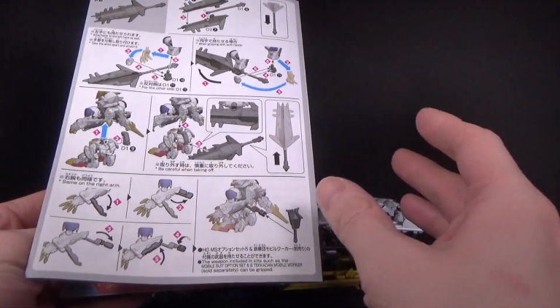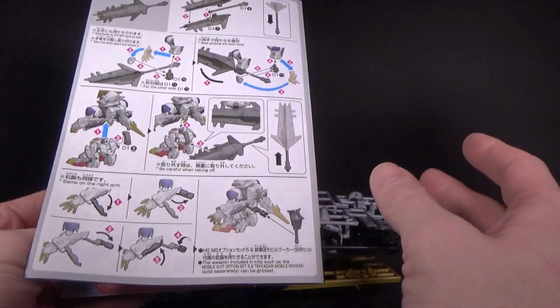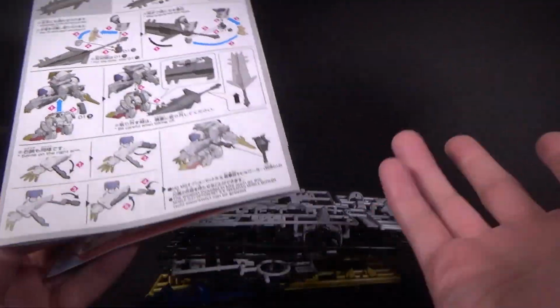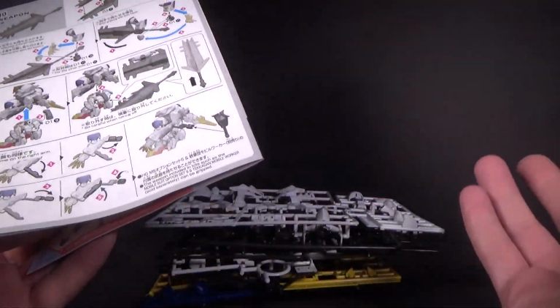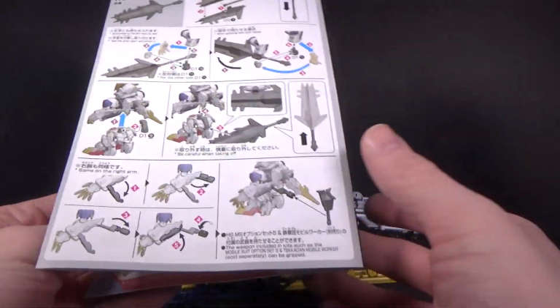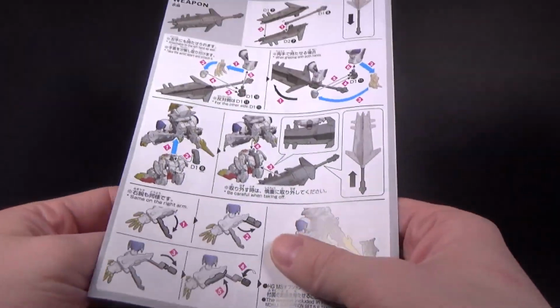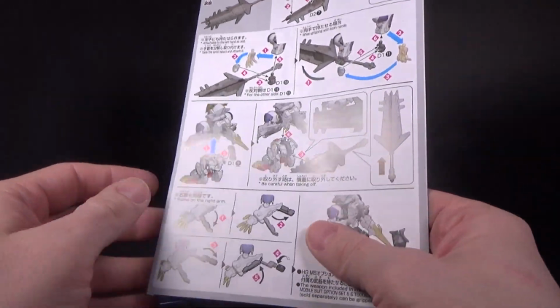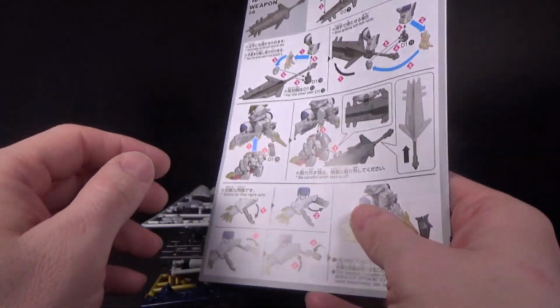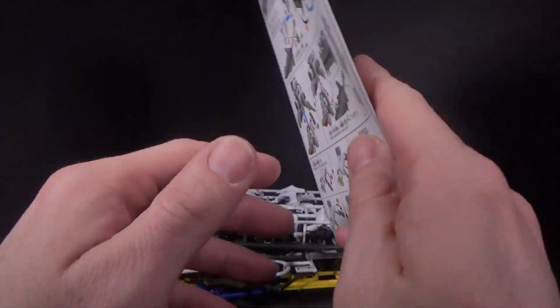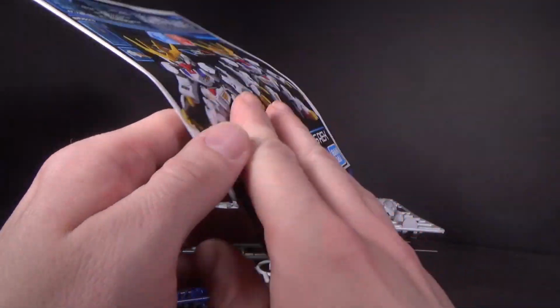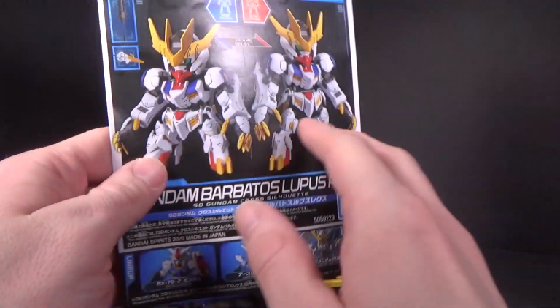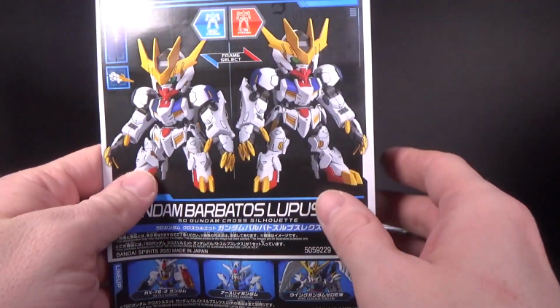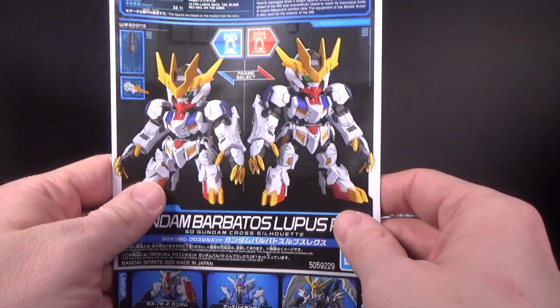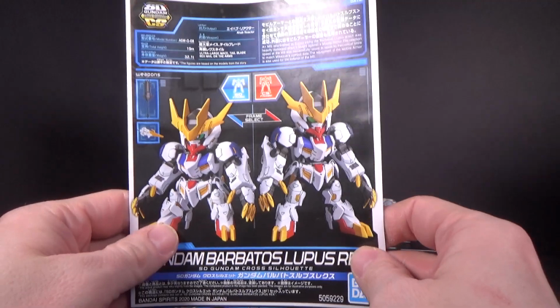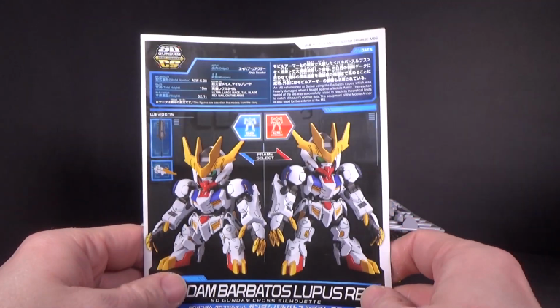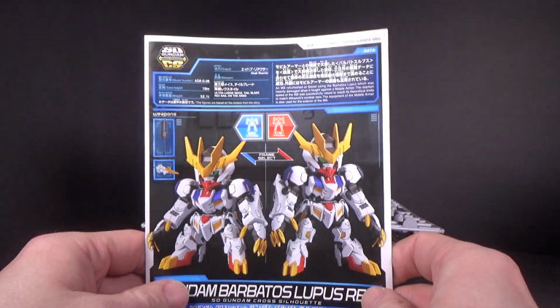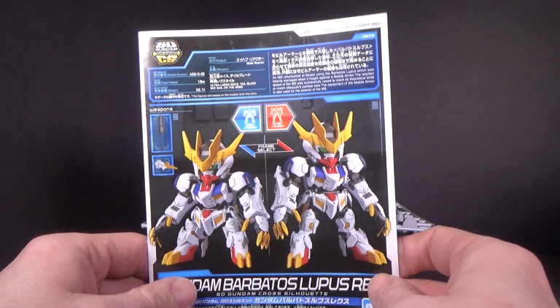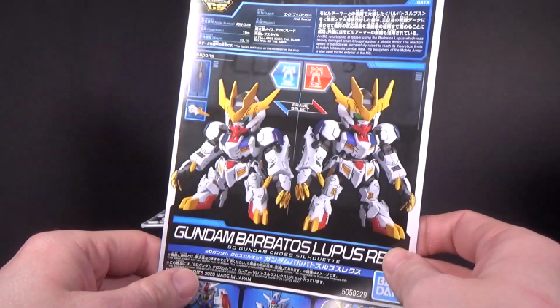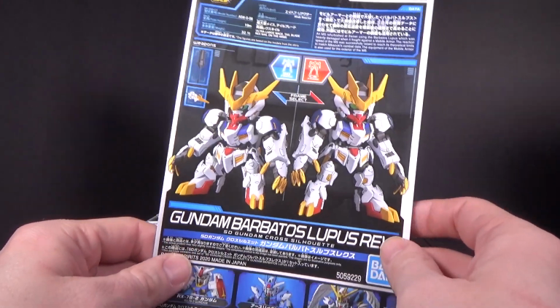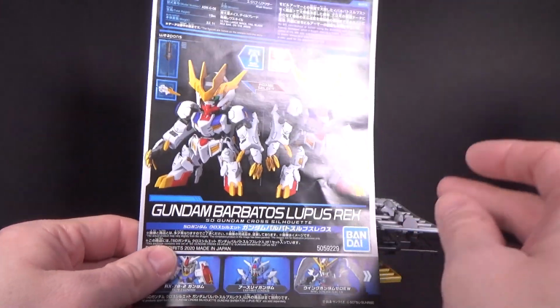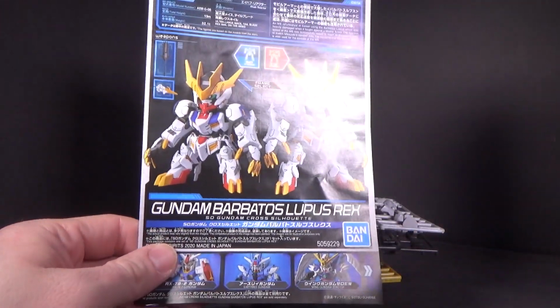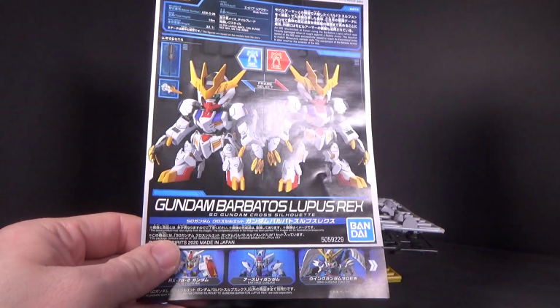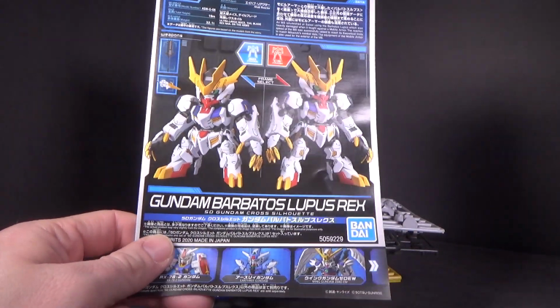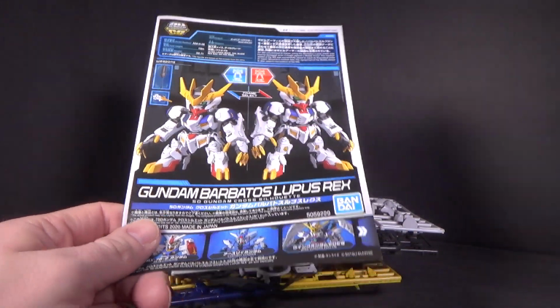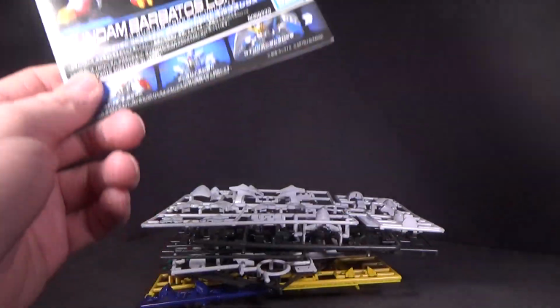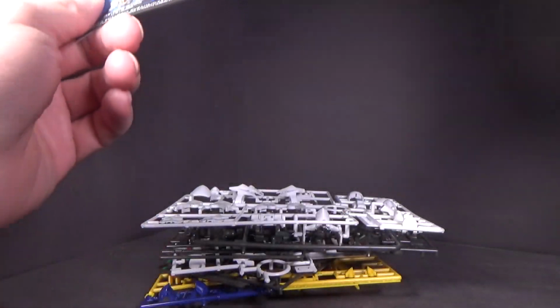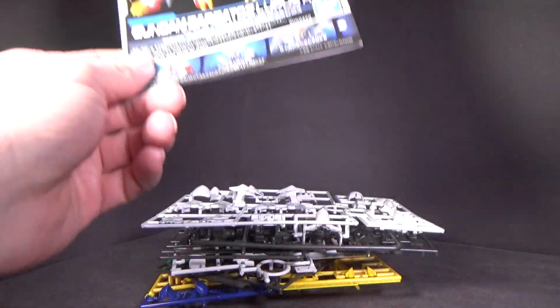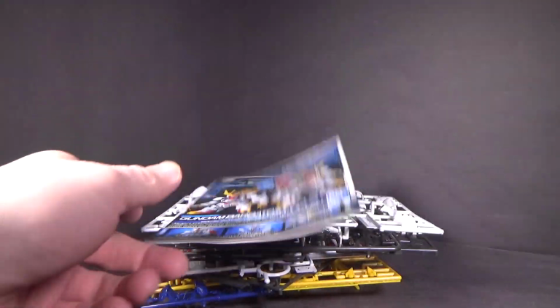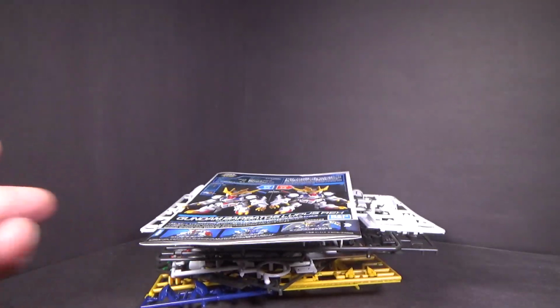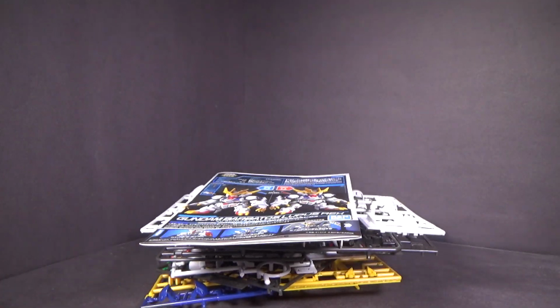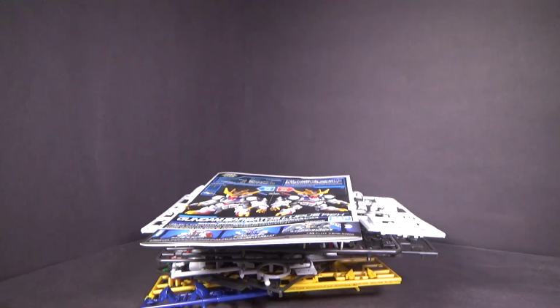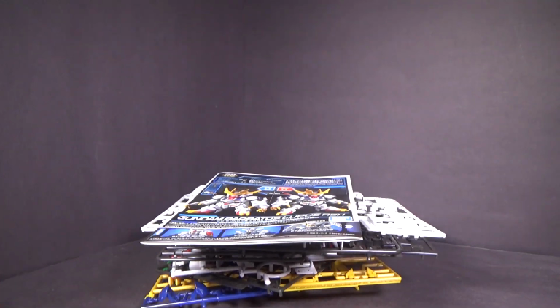And that's it. So if you want to take a look, click the link below to go to Canadian Gundam, and I'll see you in the next review.